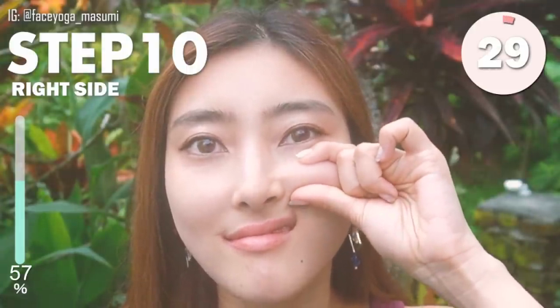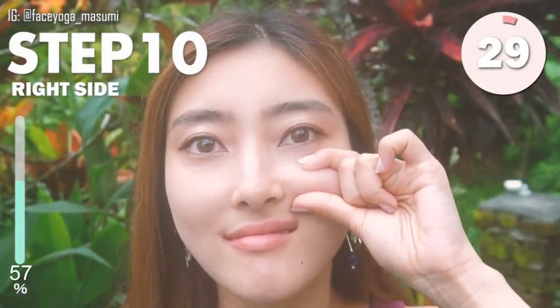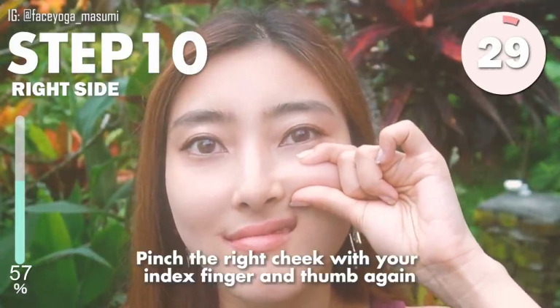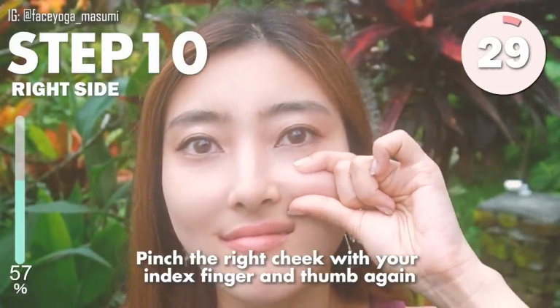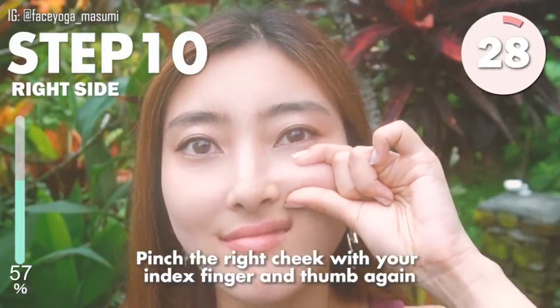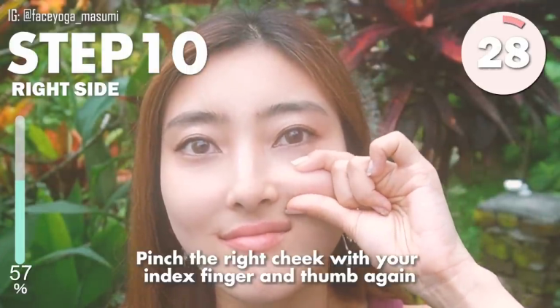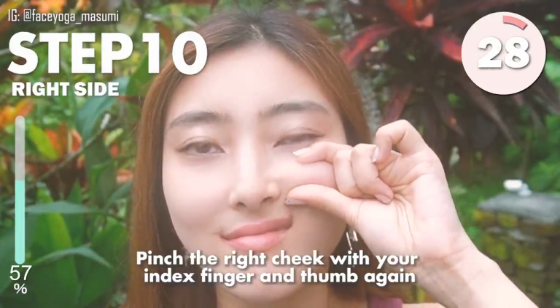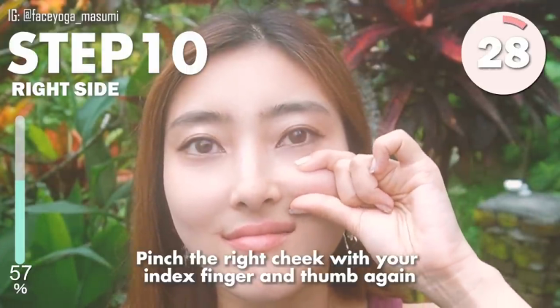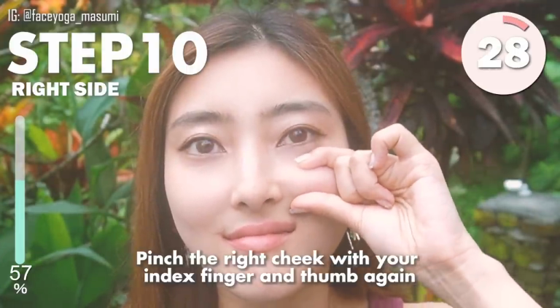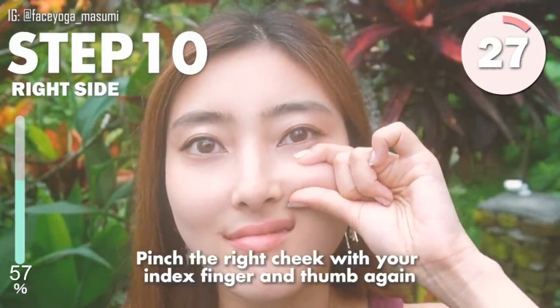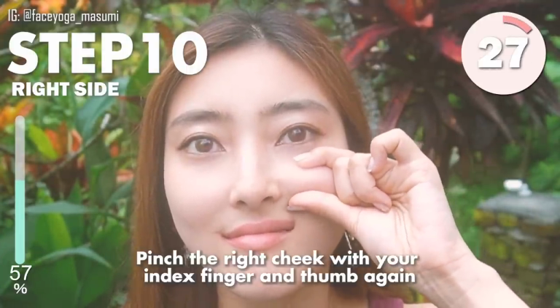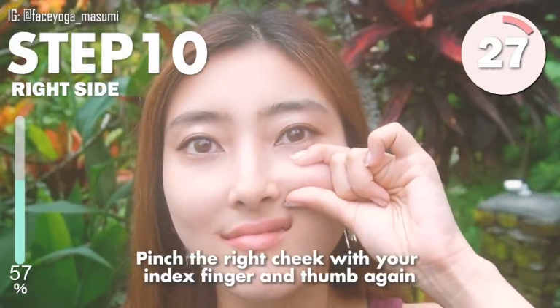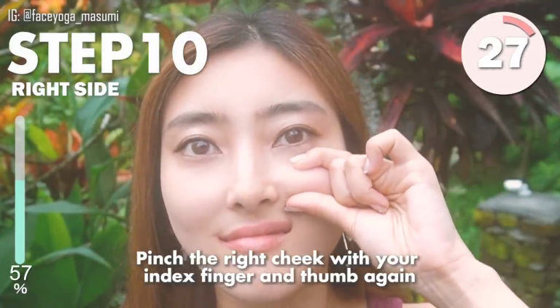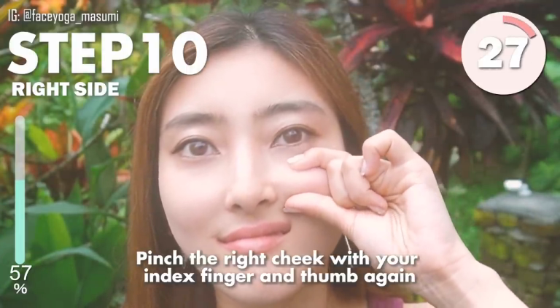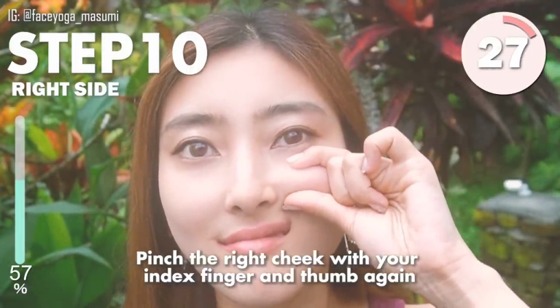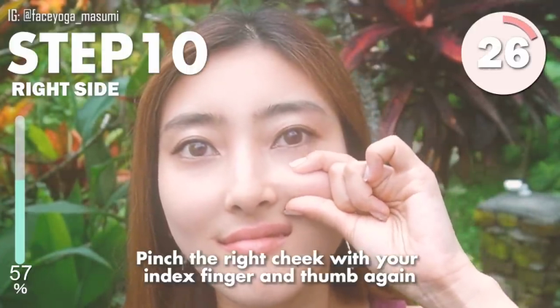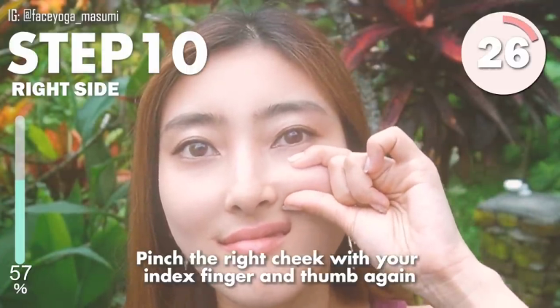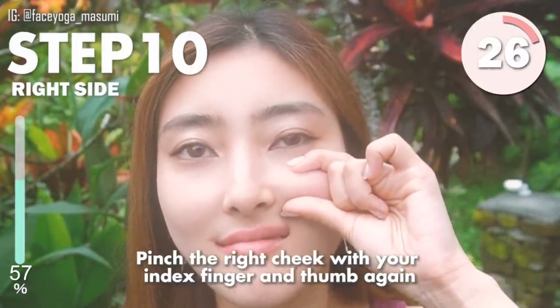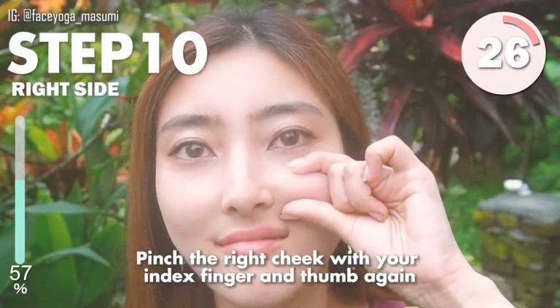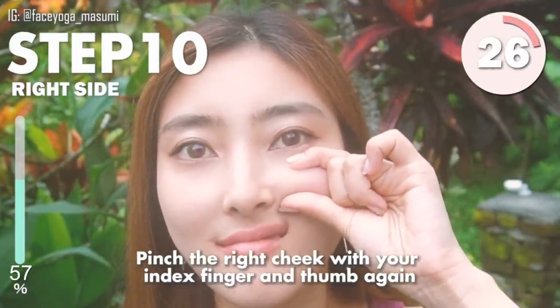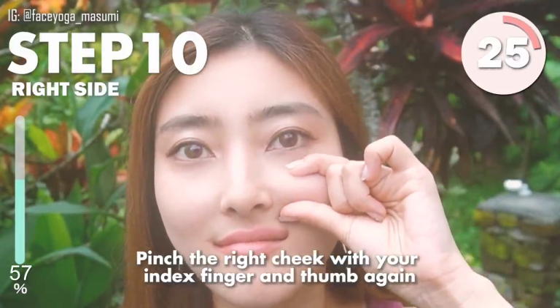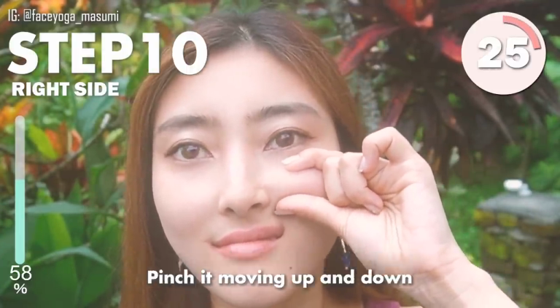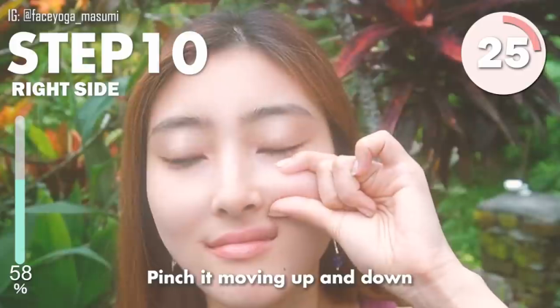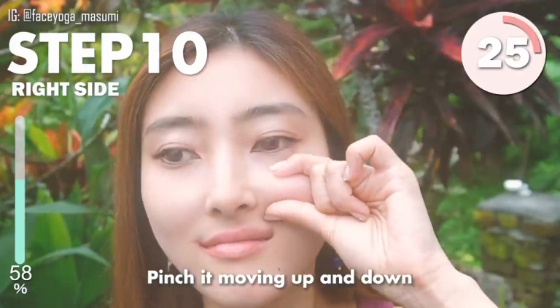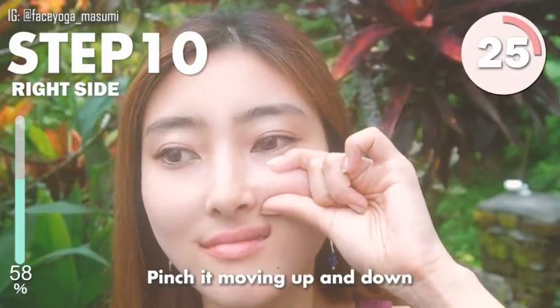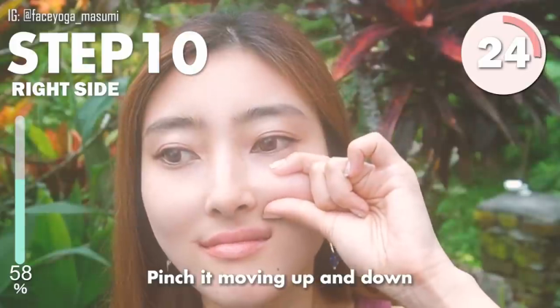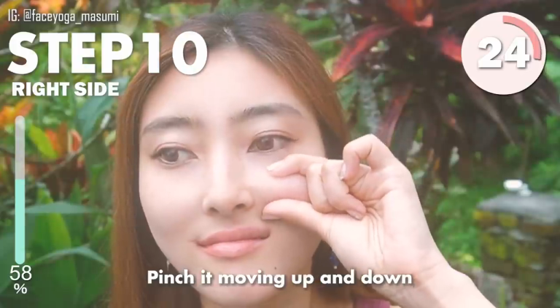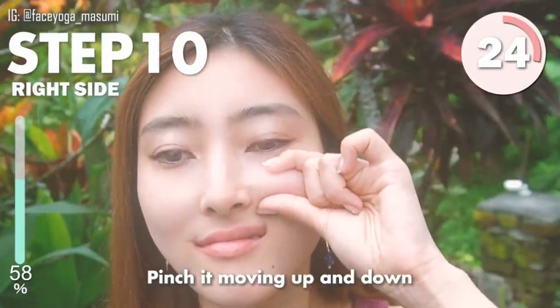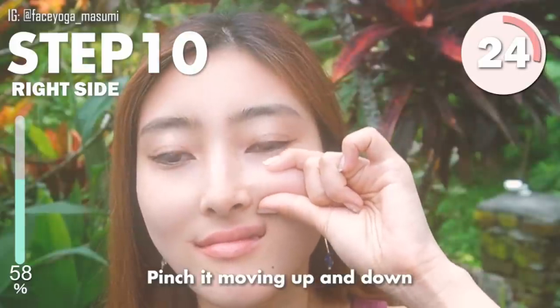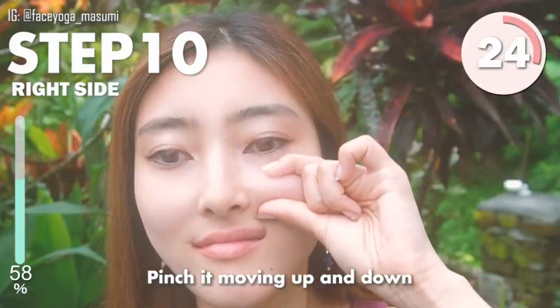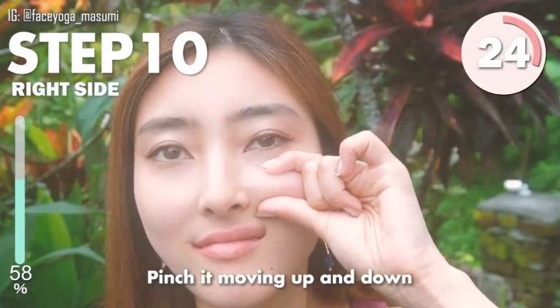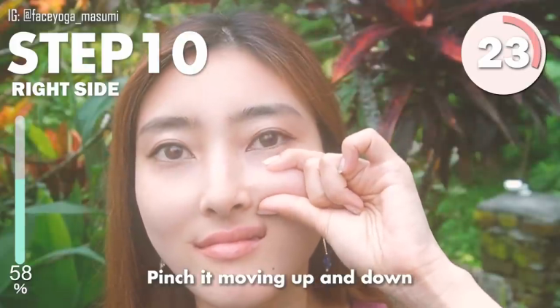Pinch the right cheek with your index finger and your thumb again. Pinch it moving up and down. Repeat this movement.